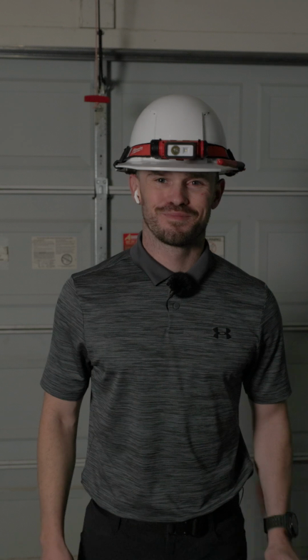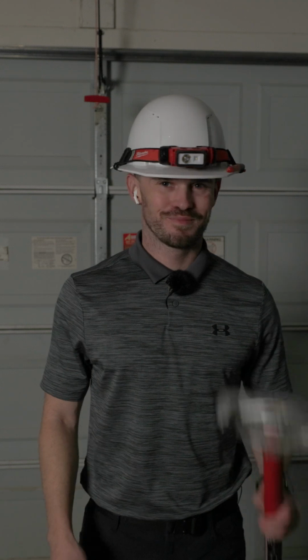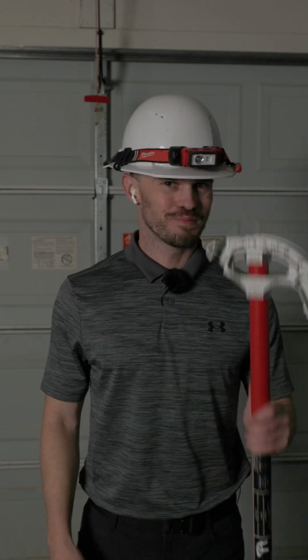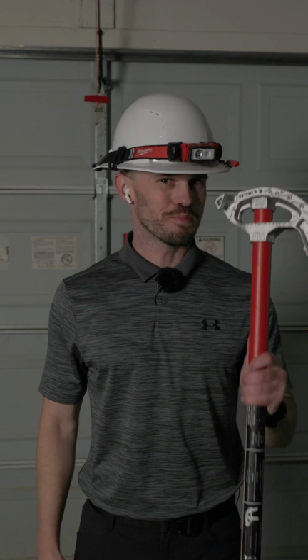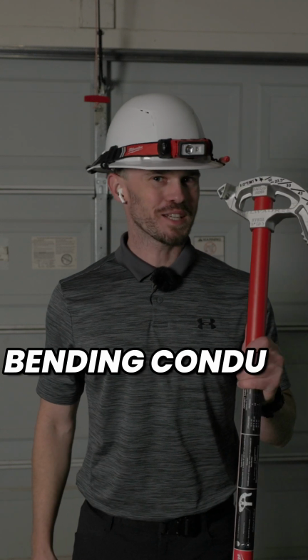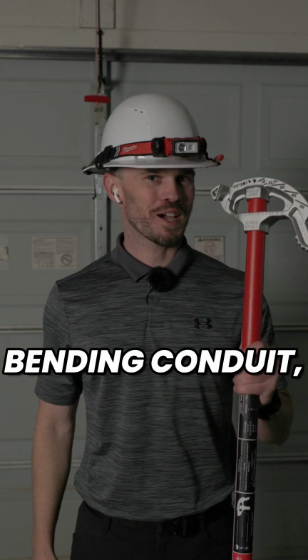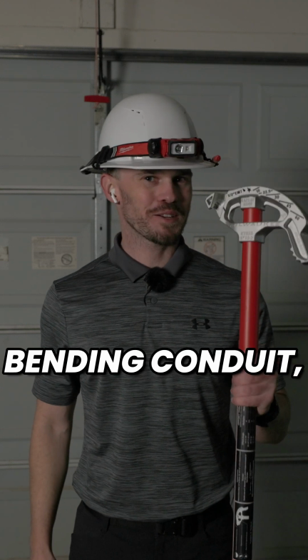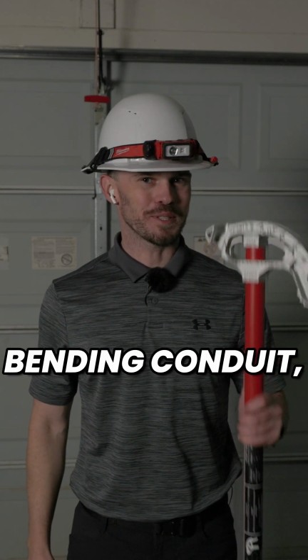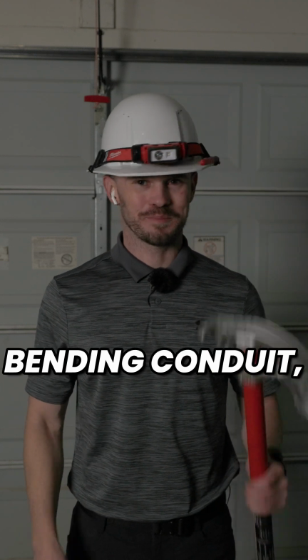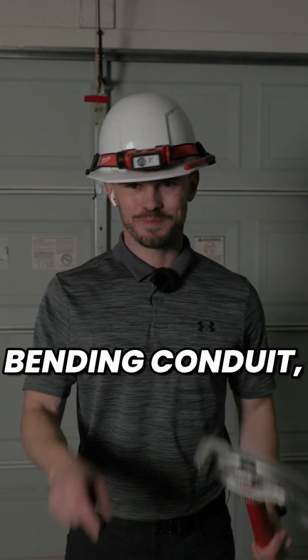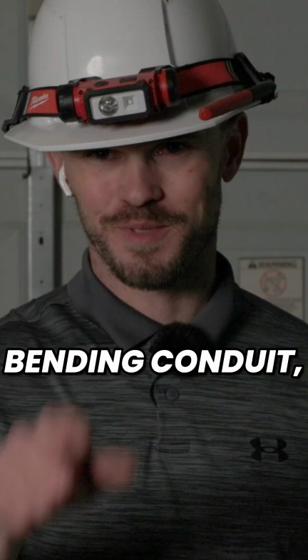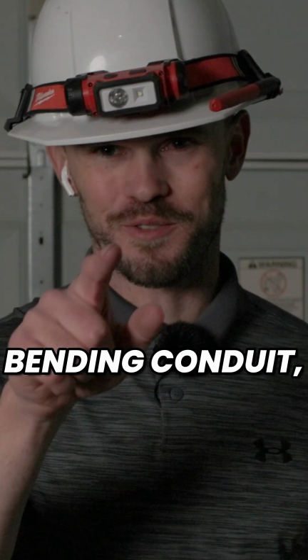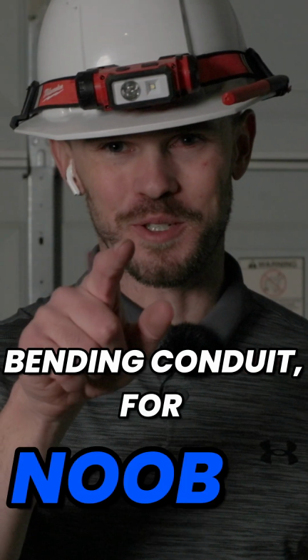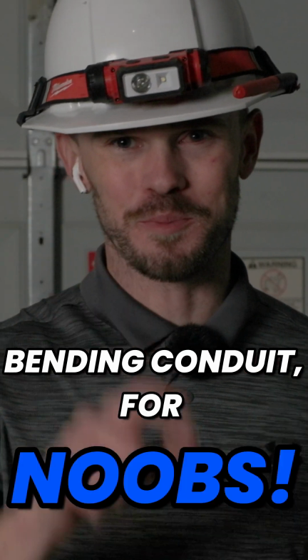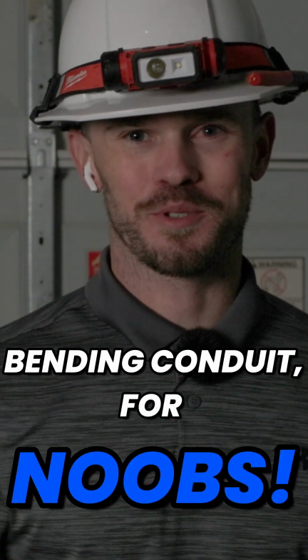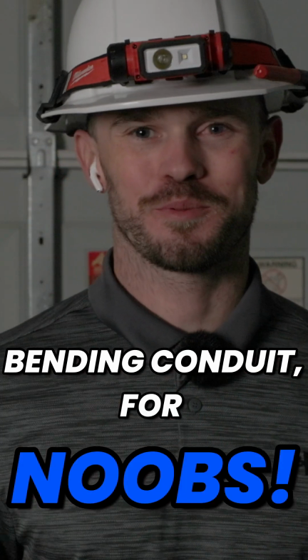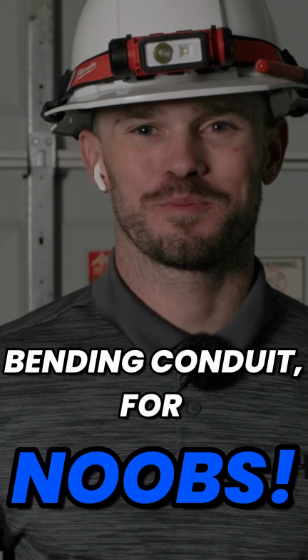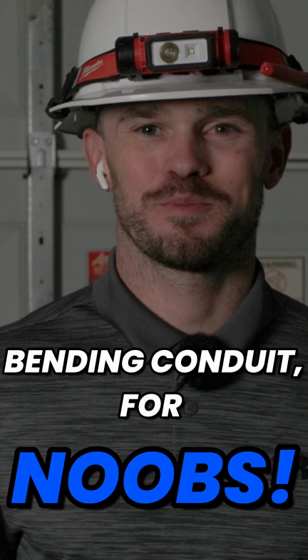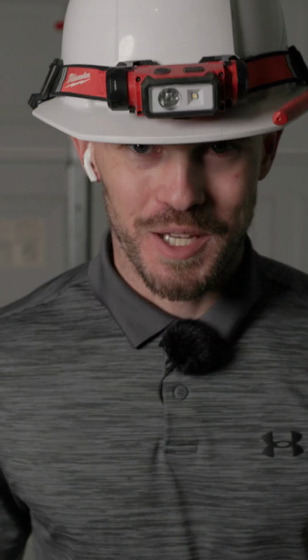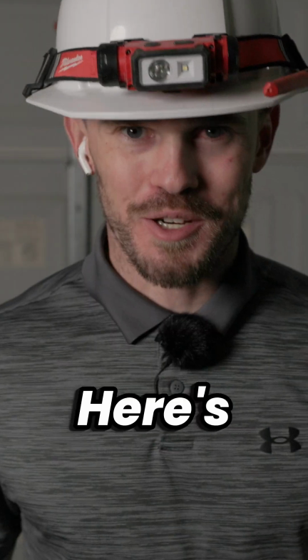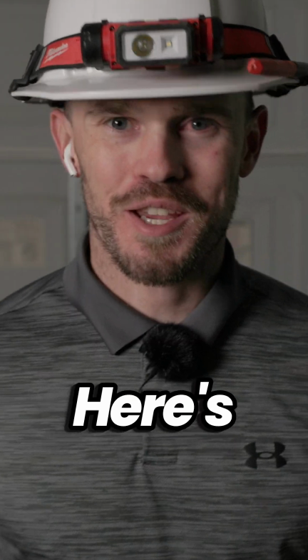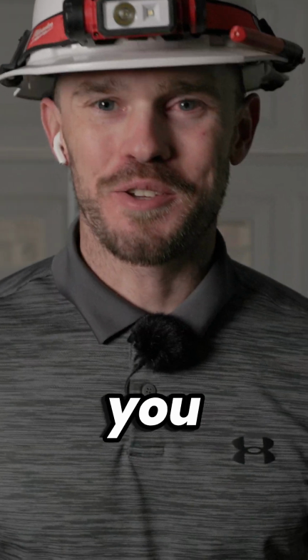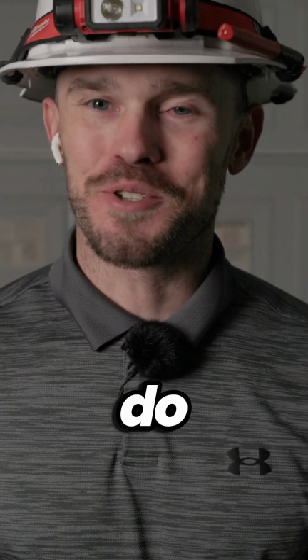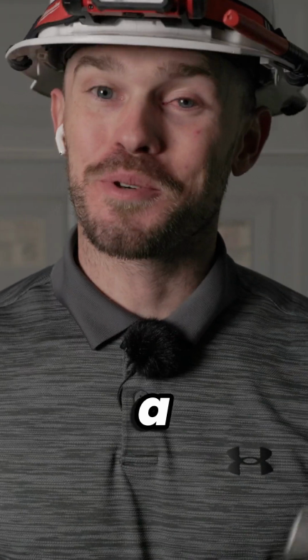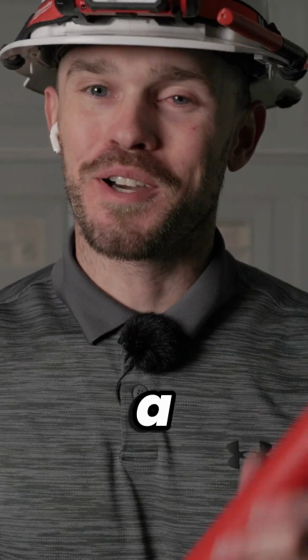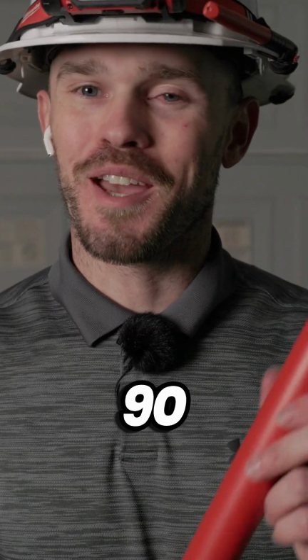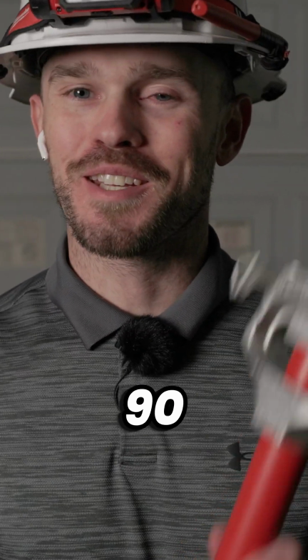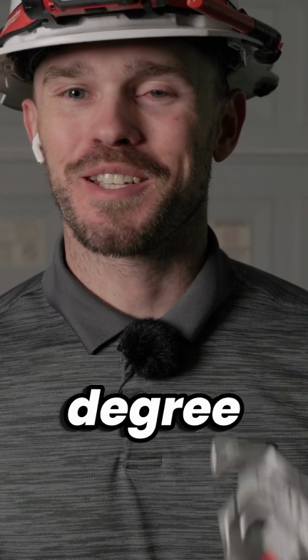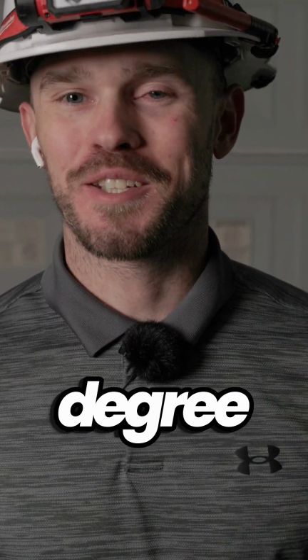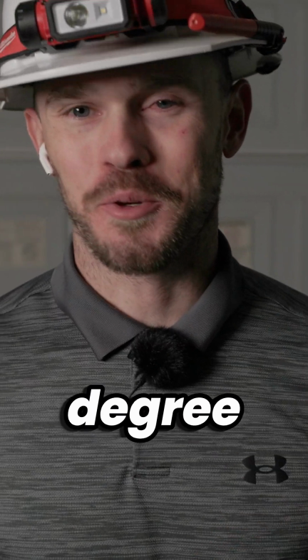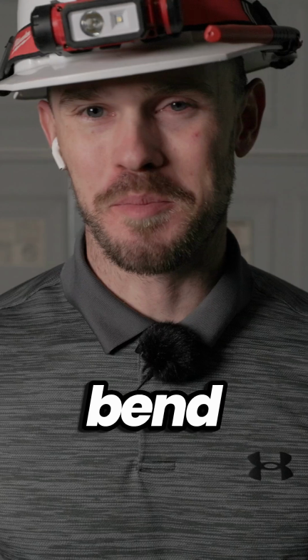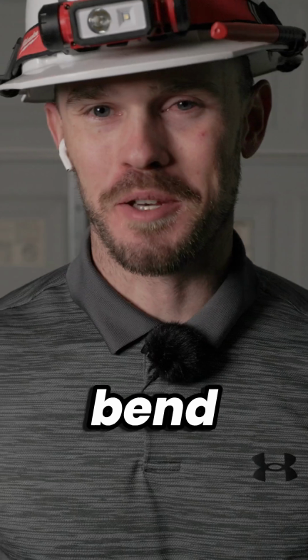Bending conduit for noobs. Here's how you do a 90 degree bend.